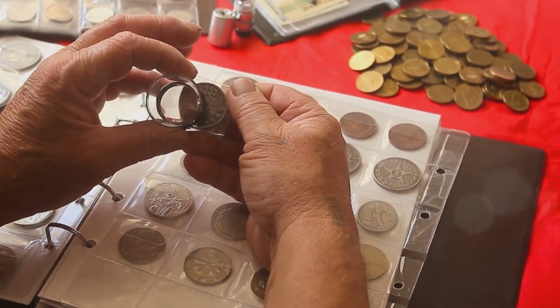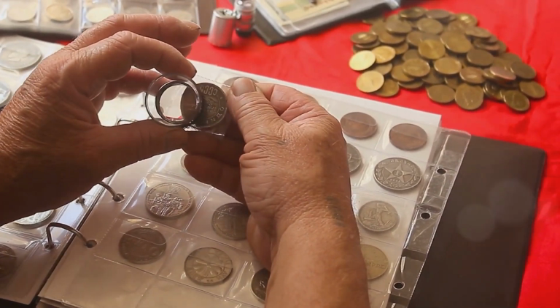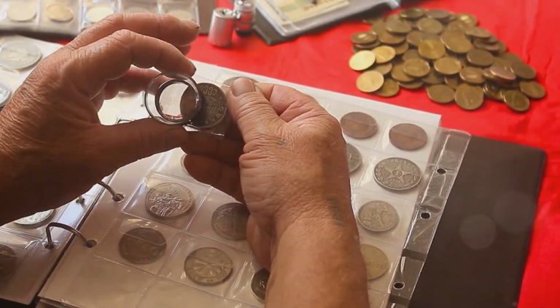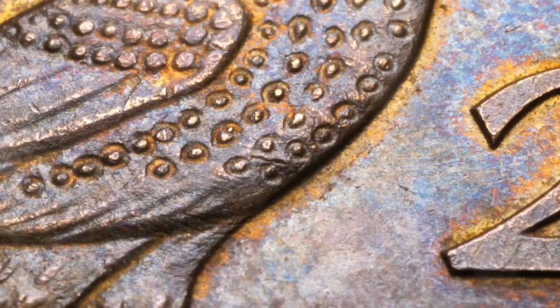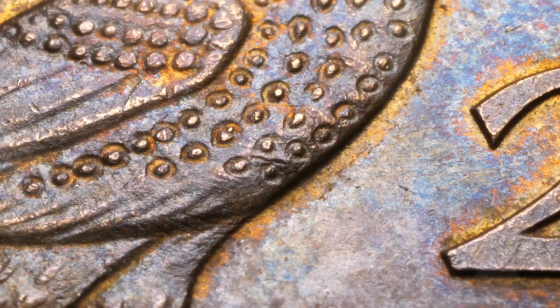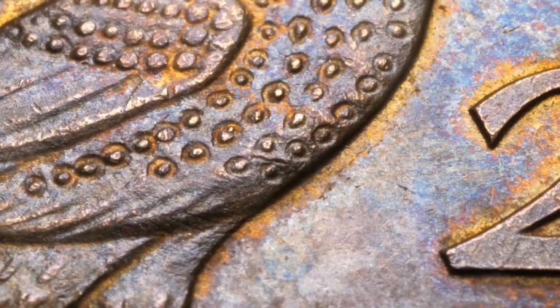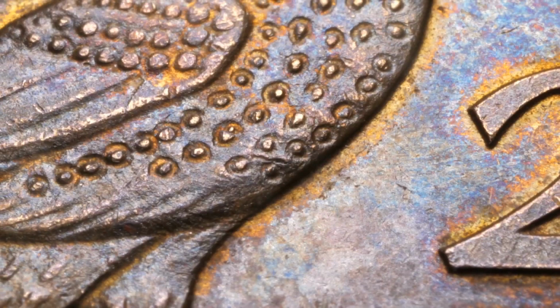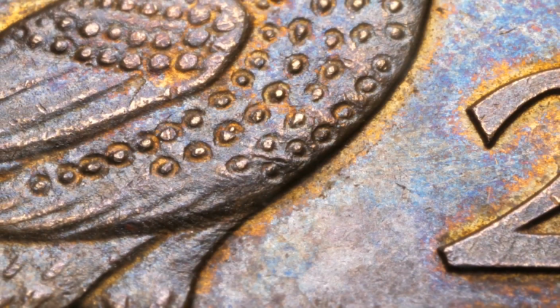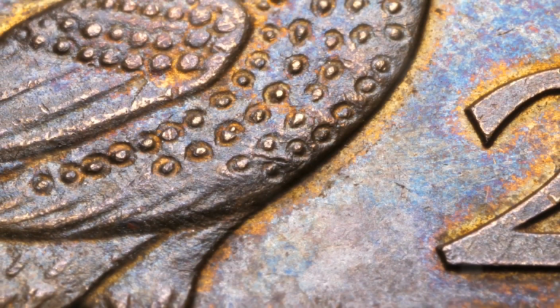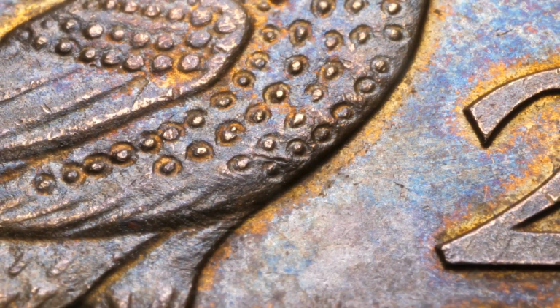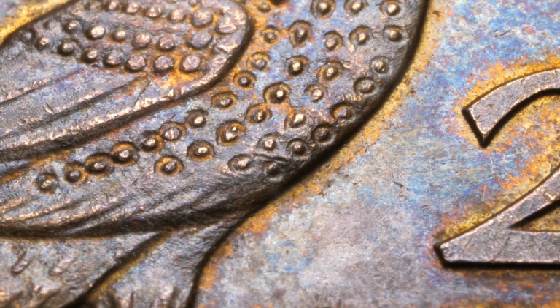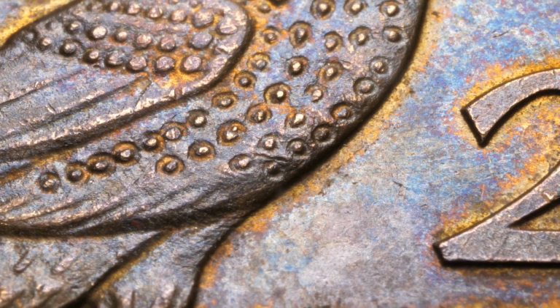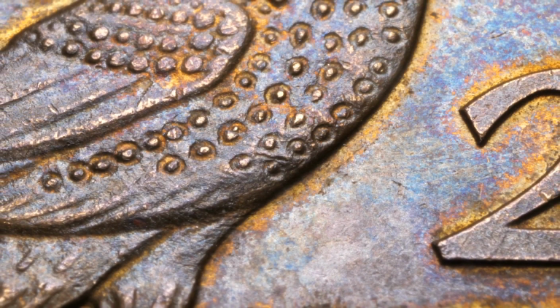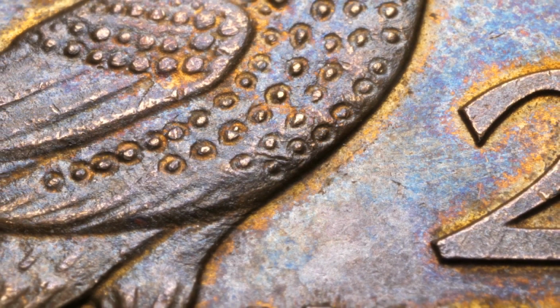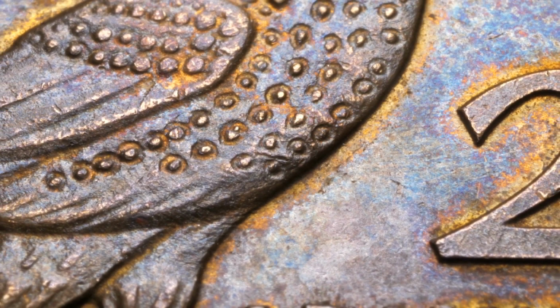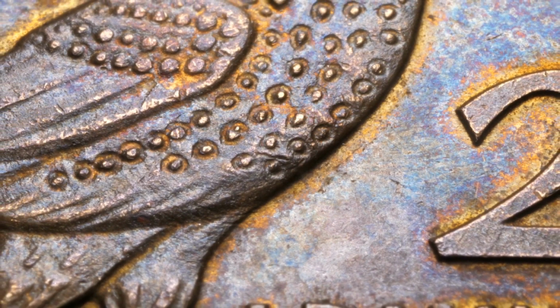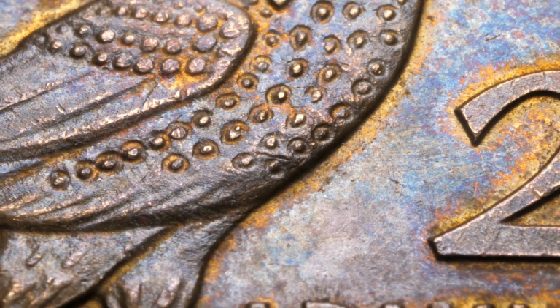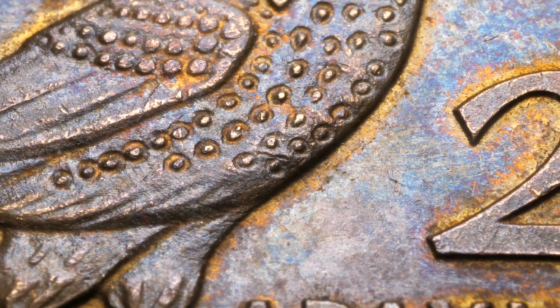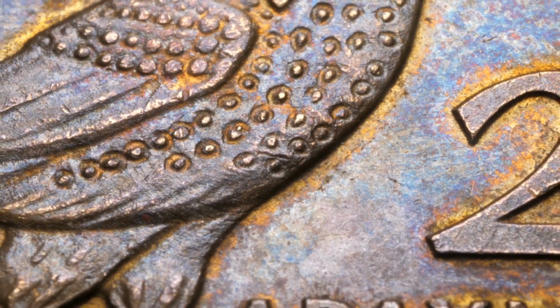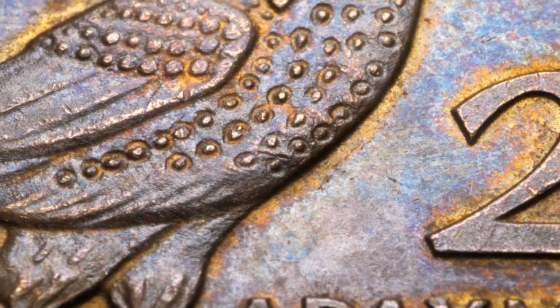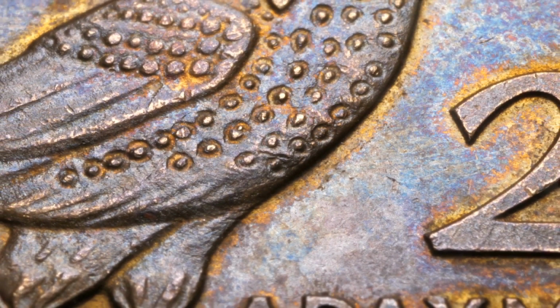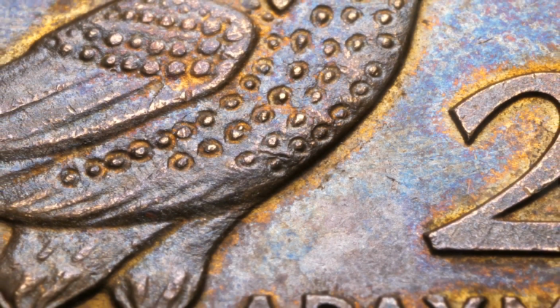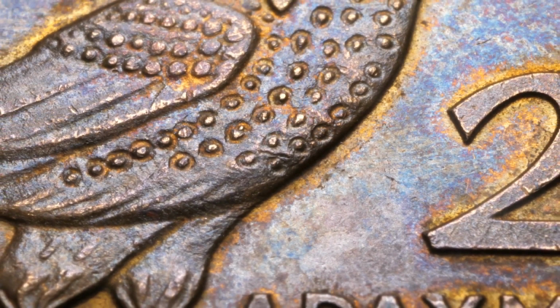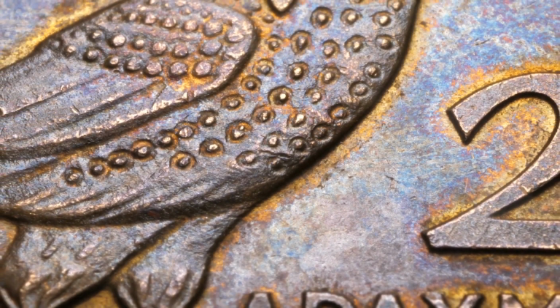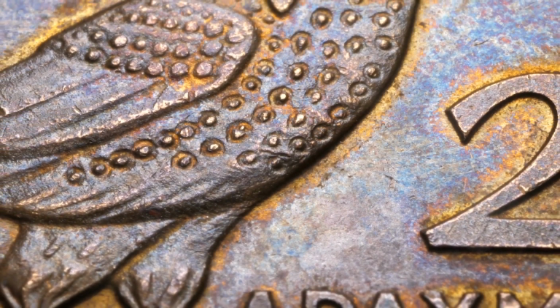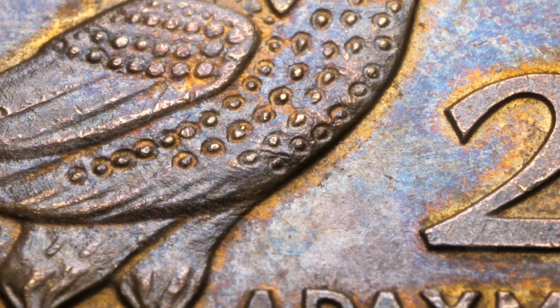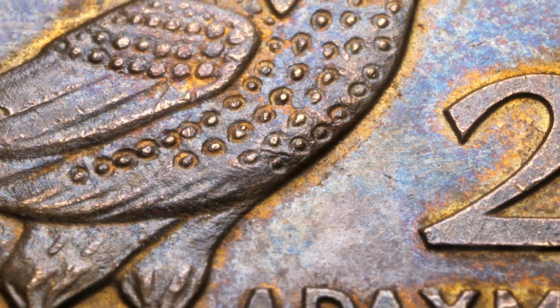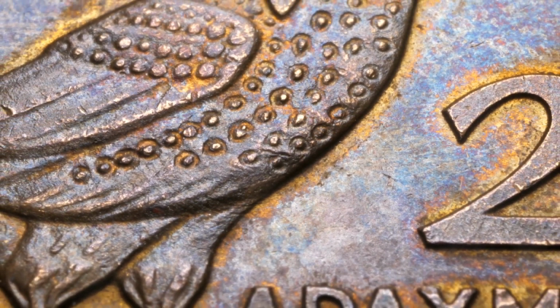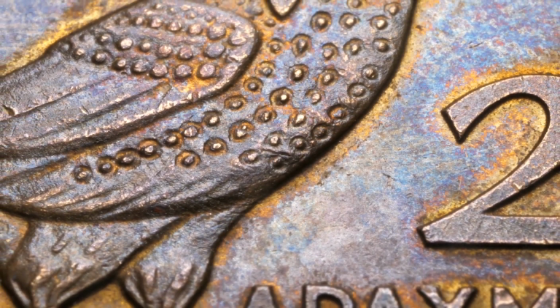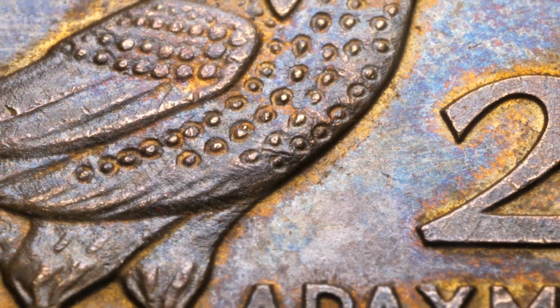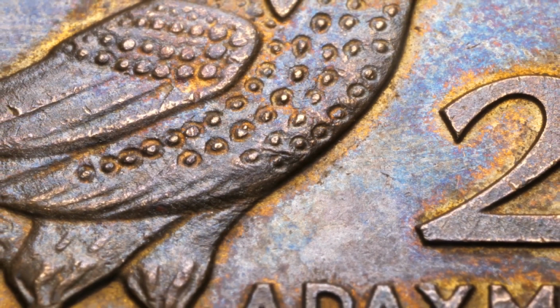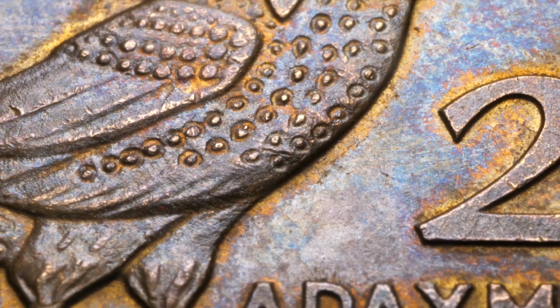With attention to detail we will embark on a journey presenting an in-depth exploration of the top five exceptional pennies, their intrinsic and extrinsic value, and the key moments in history they encapsulate.